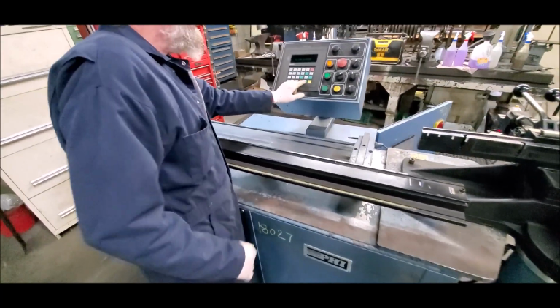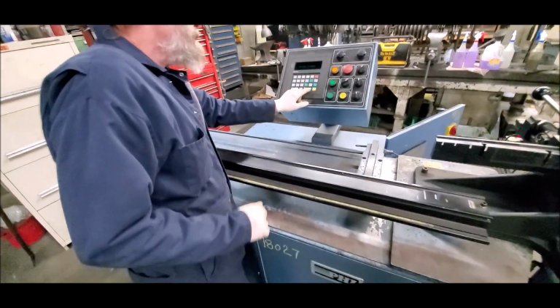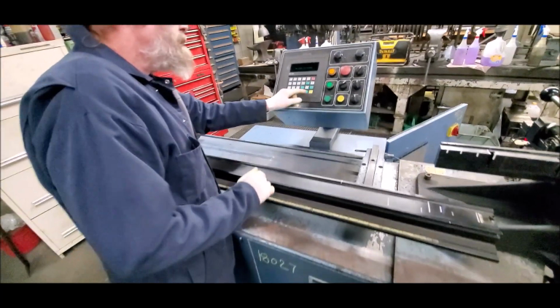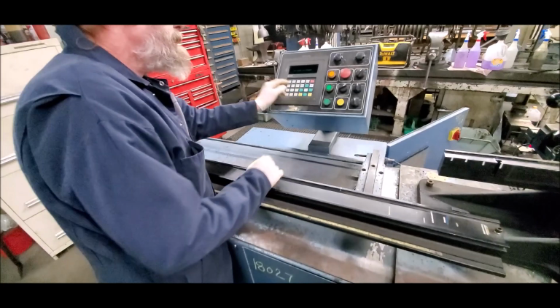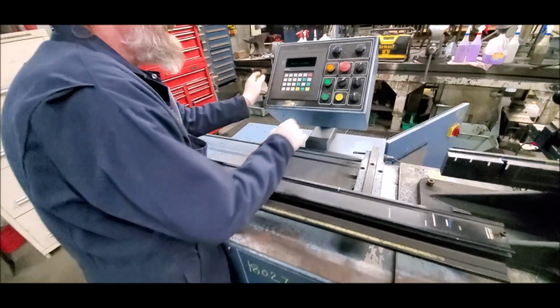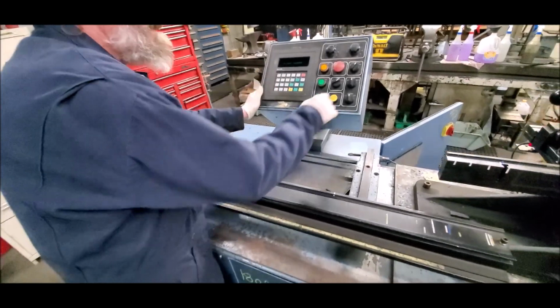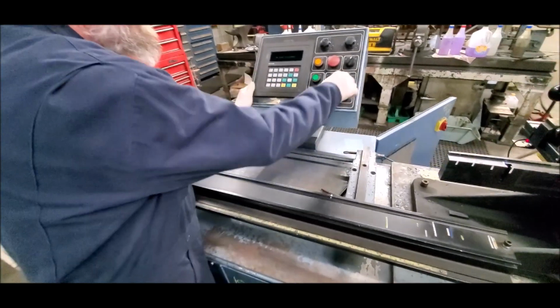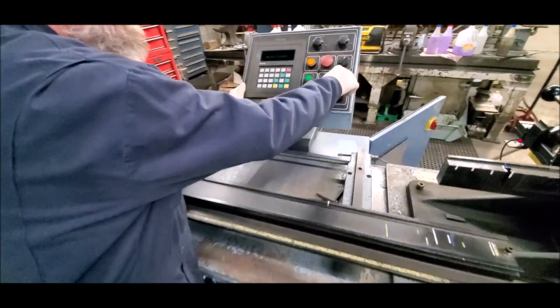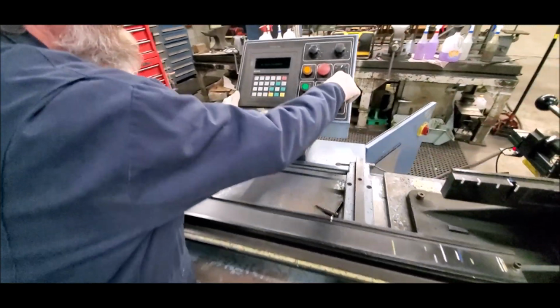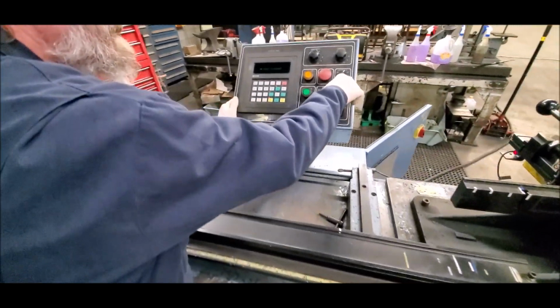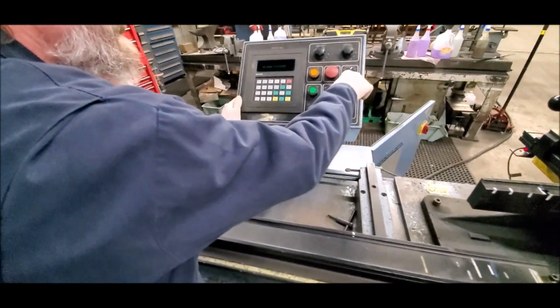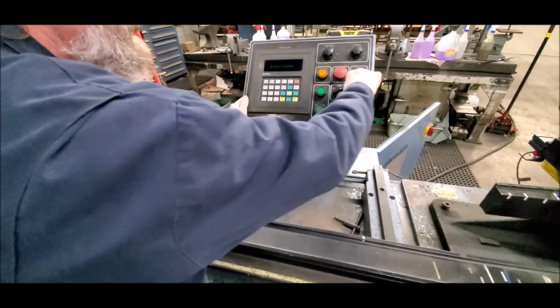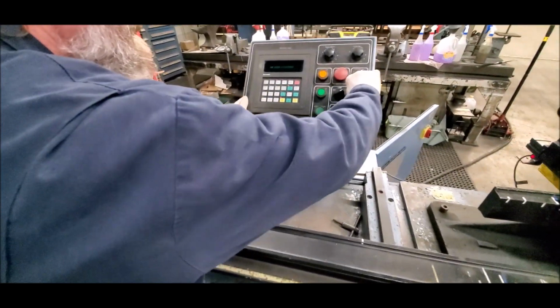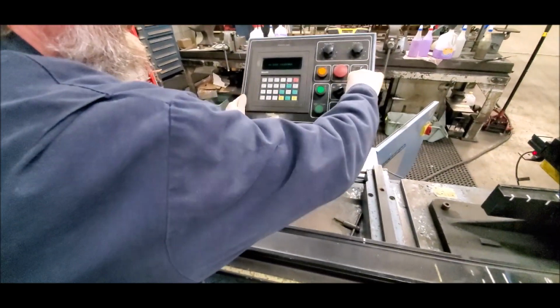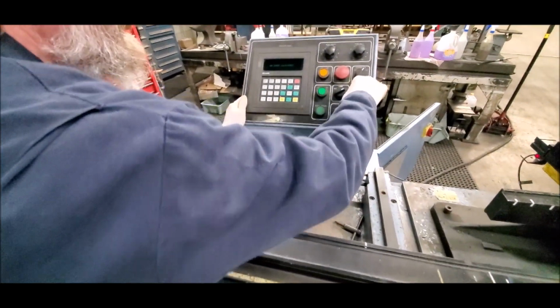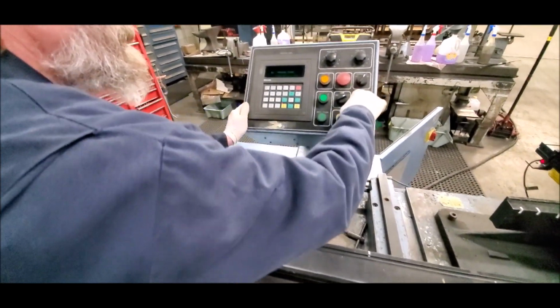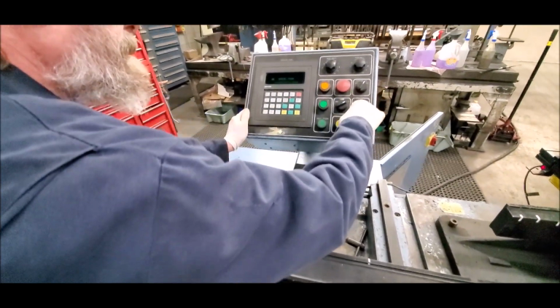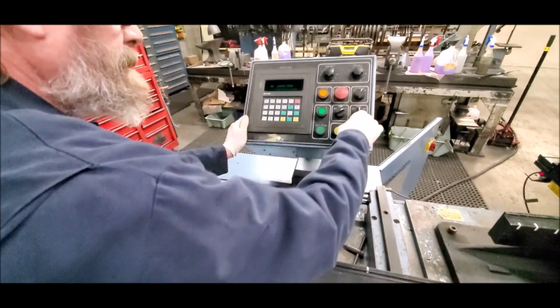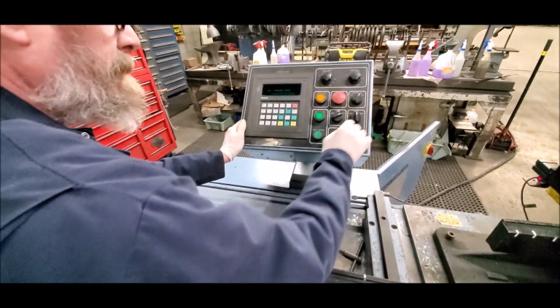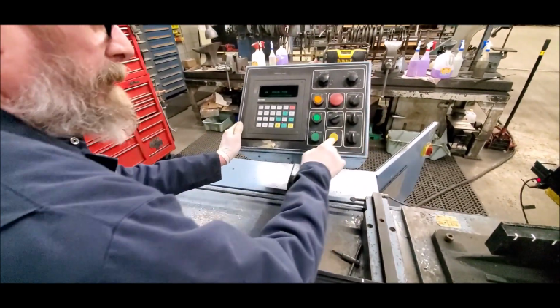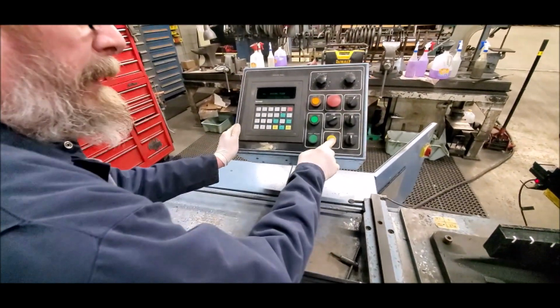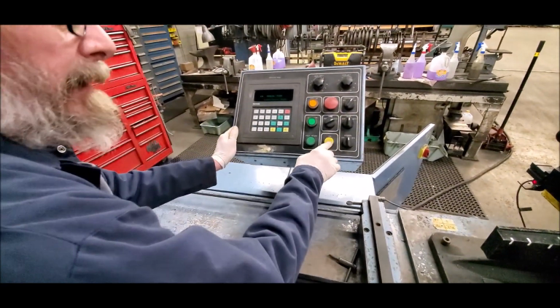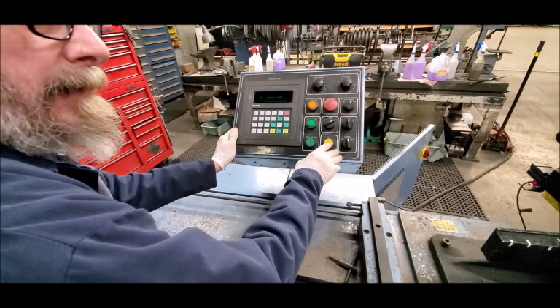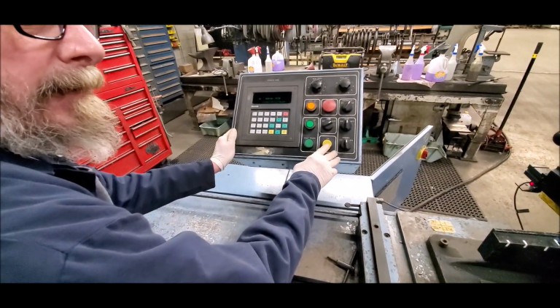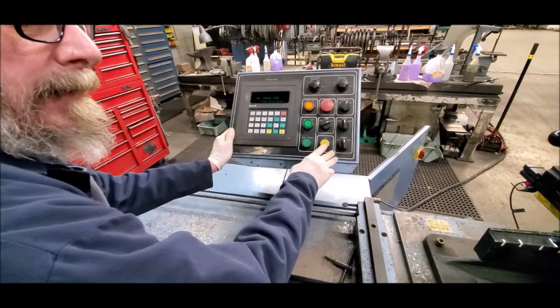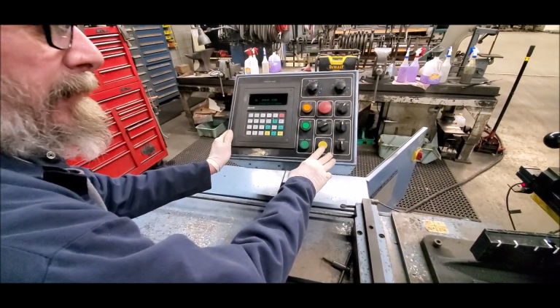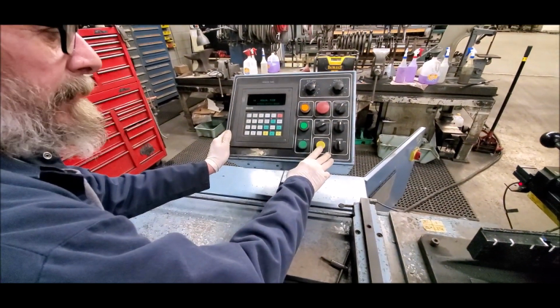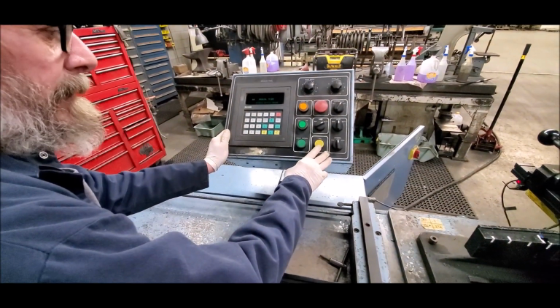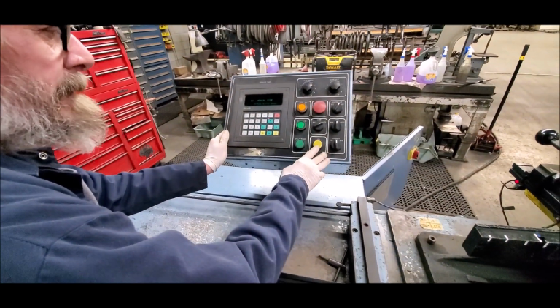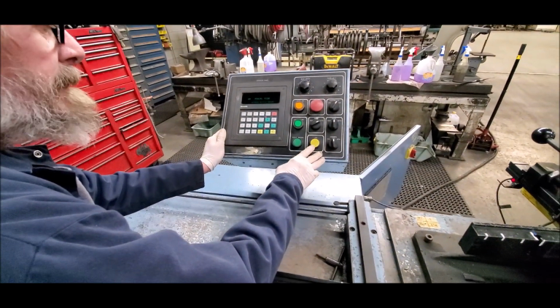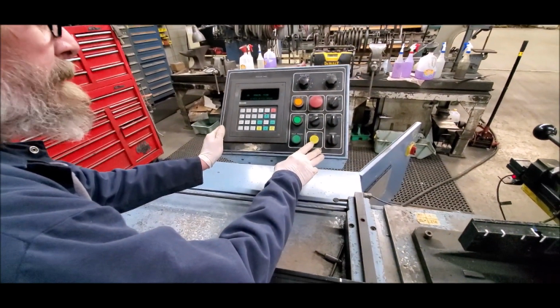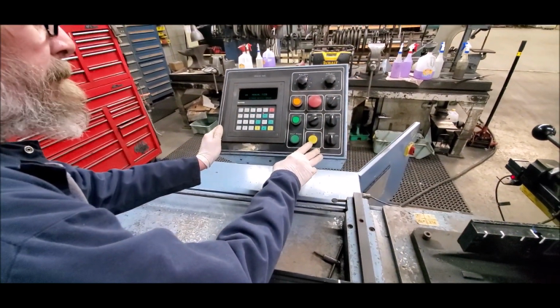You have to hold the buttons in to make it work? Yeah. Okay.